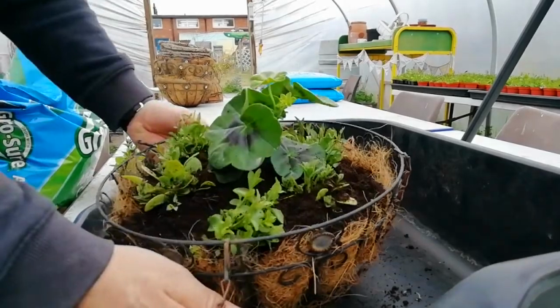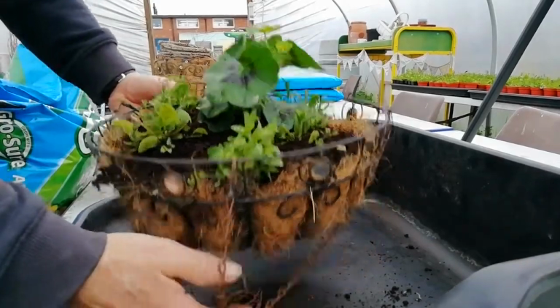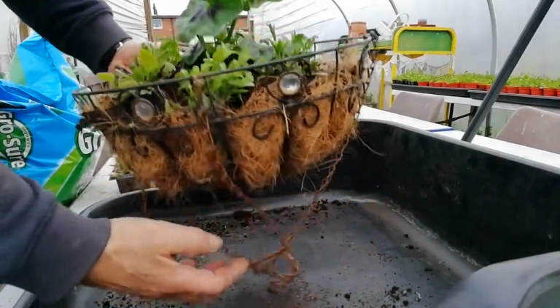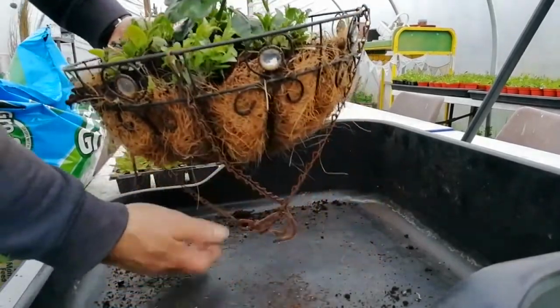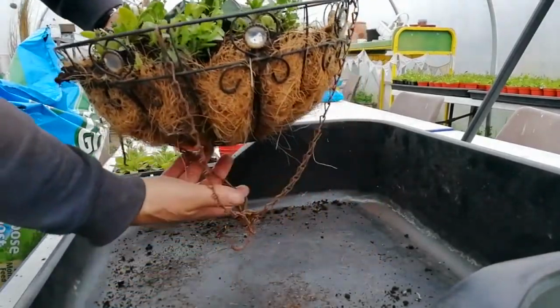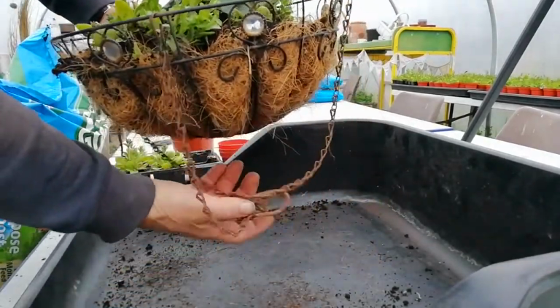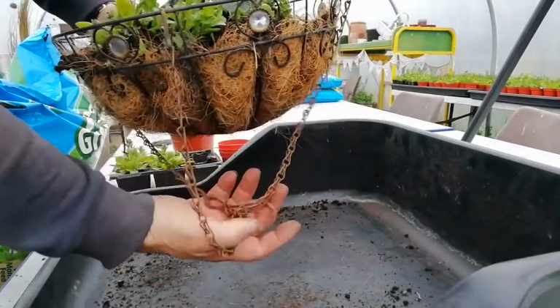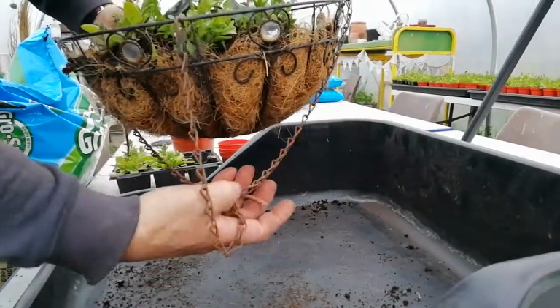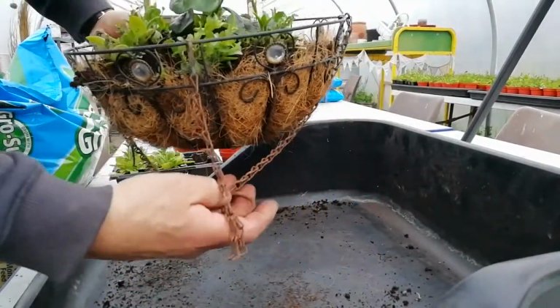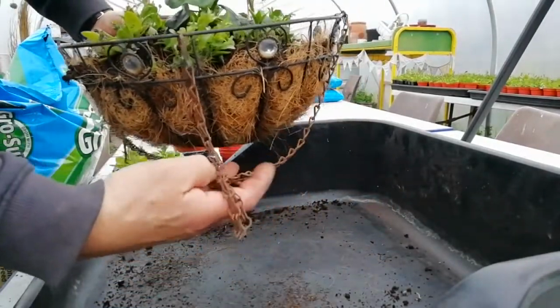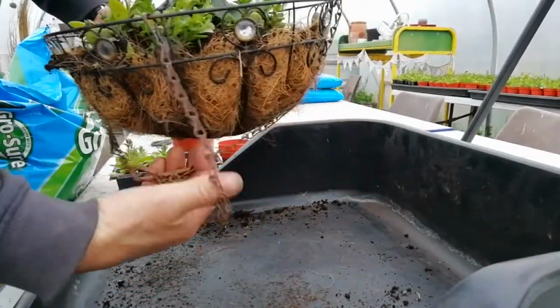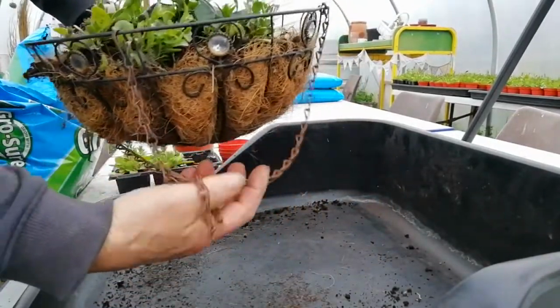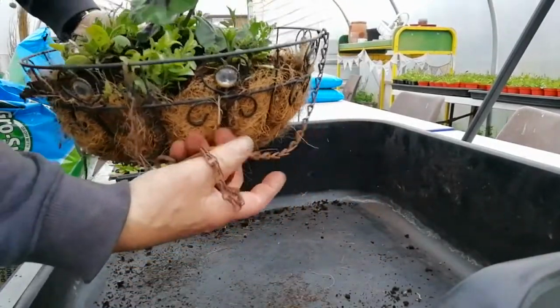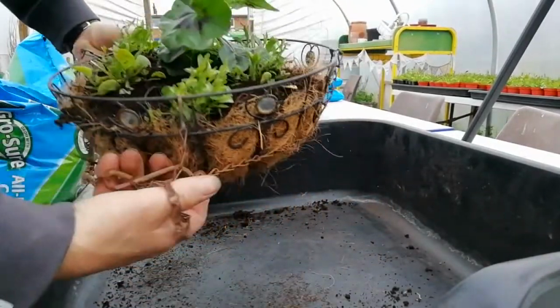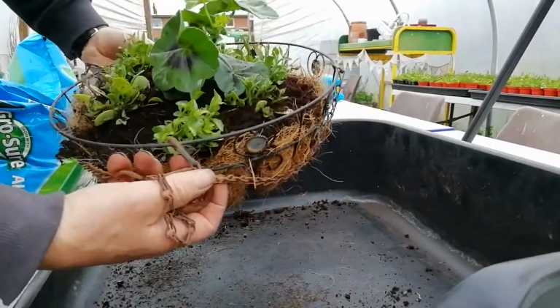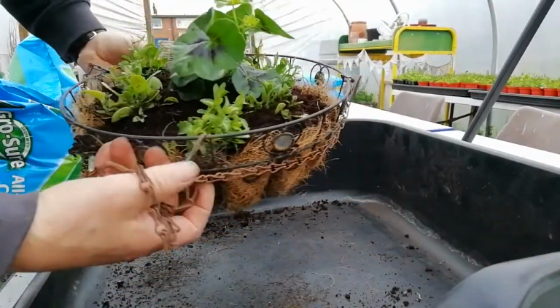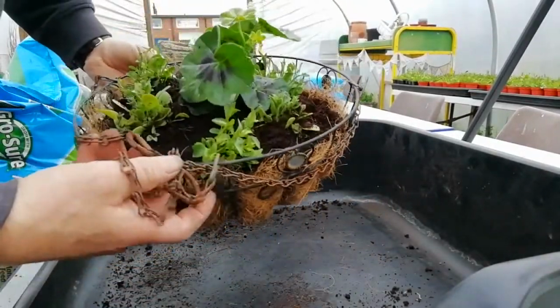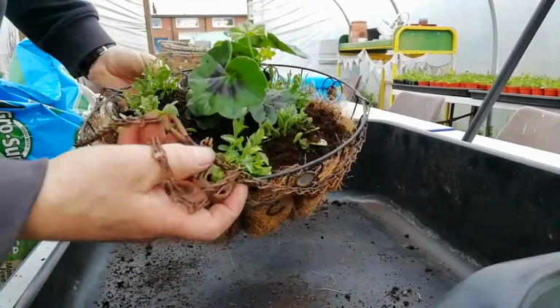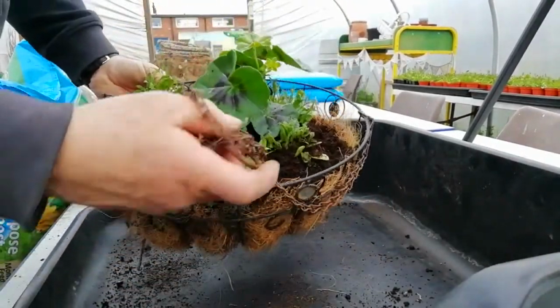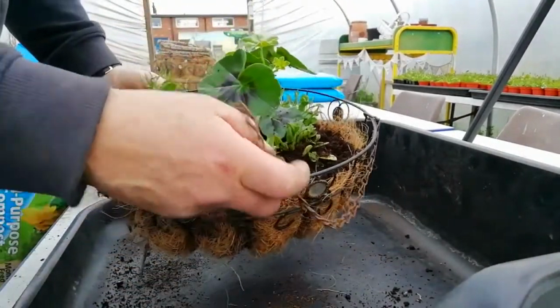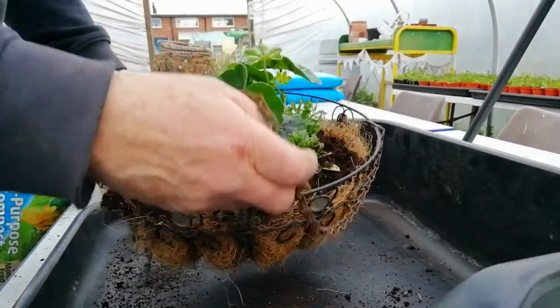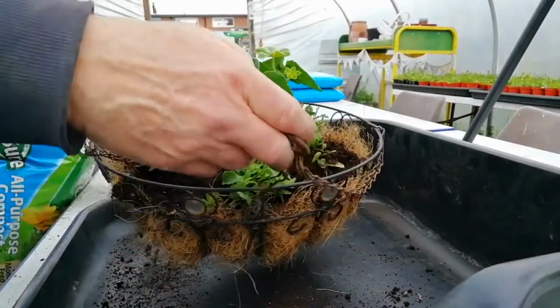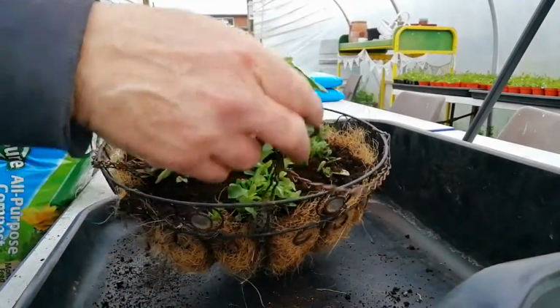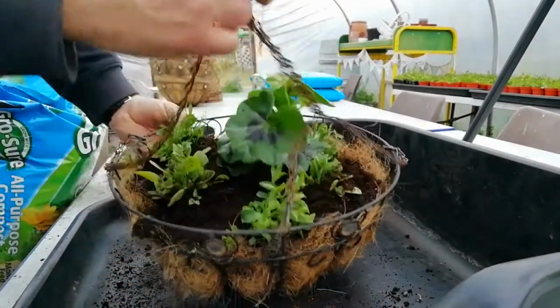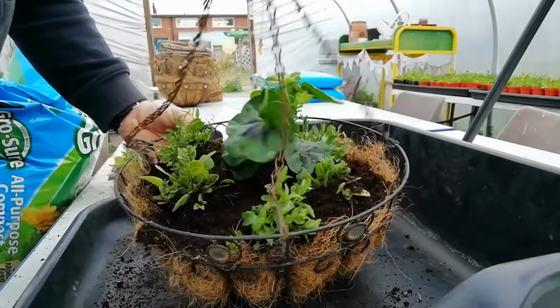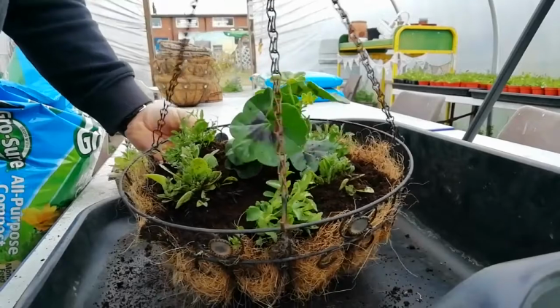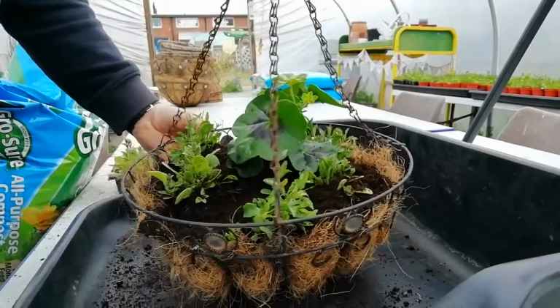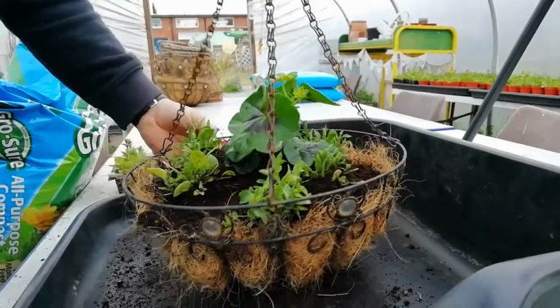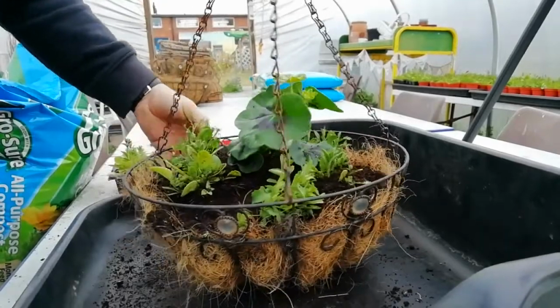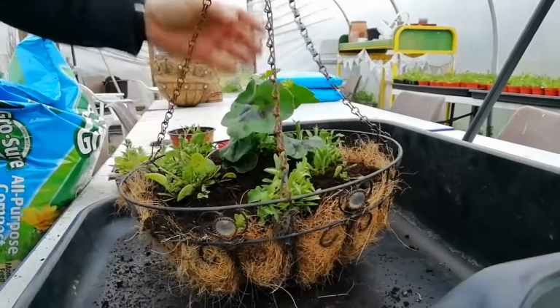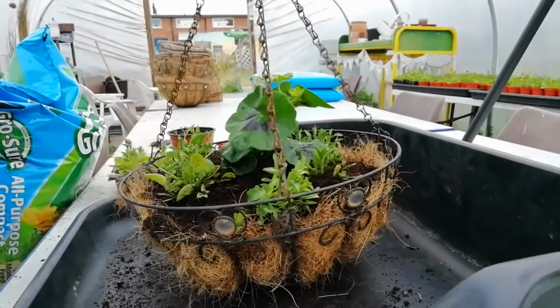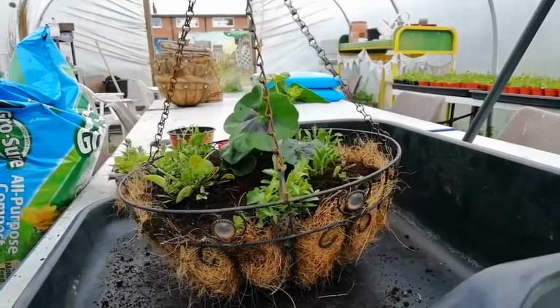Next we sort the chain out to hang the baskets and just need to find somewhere to hang it up in the polytunnel.